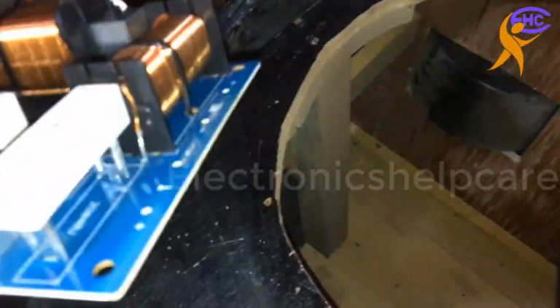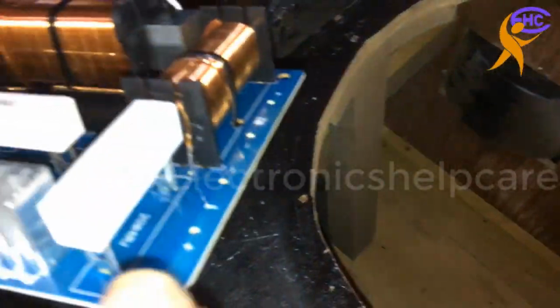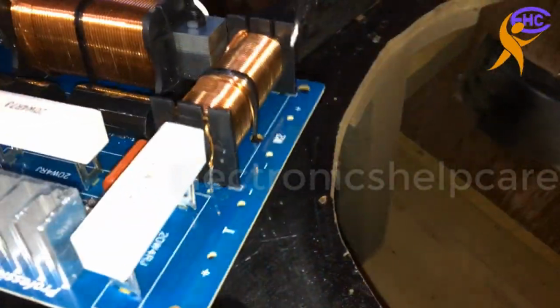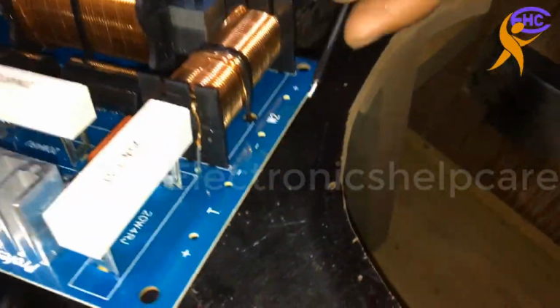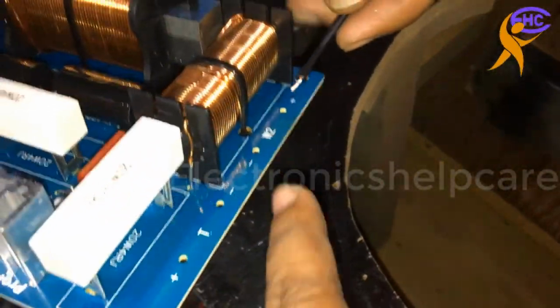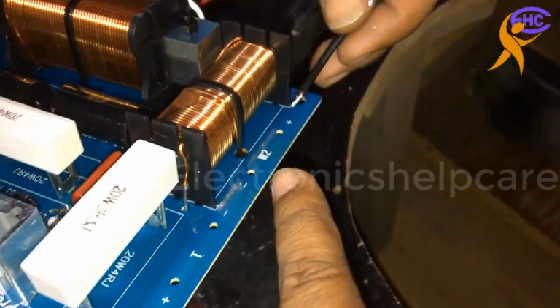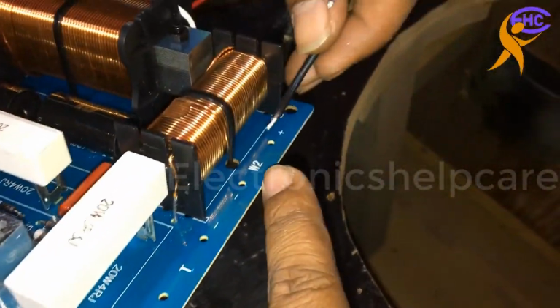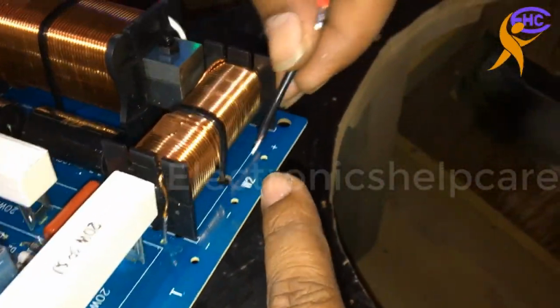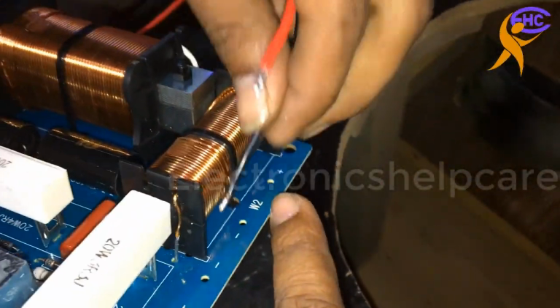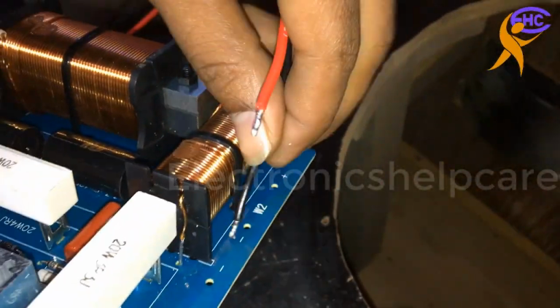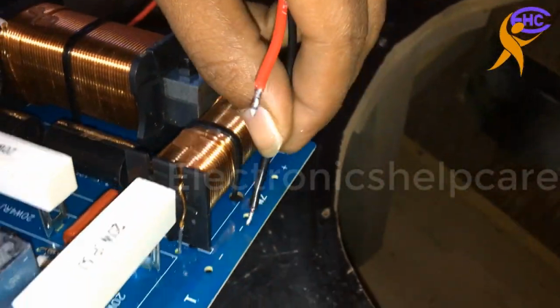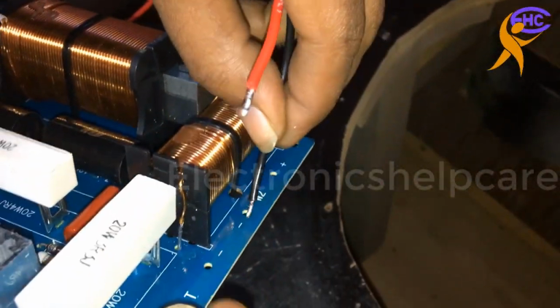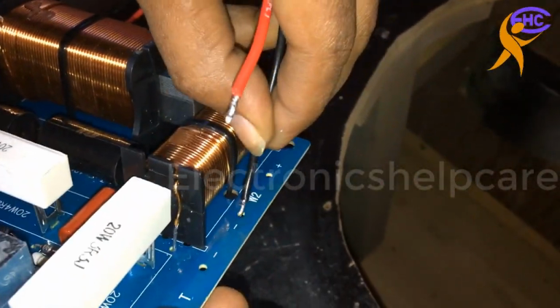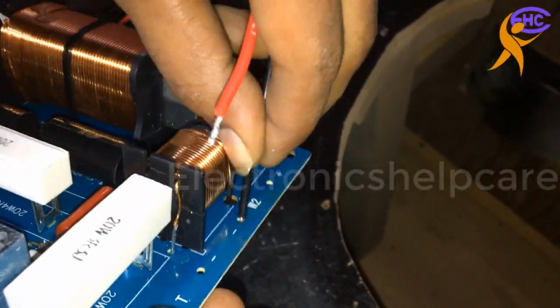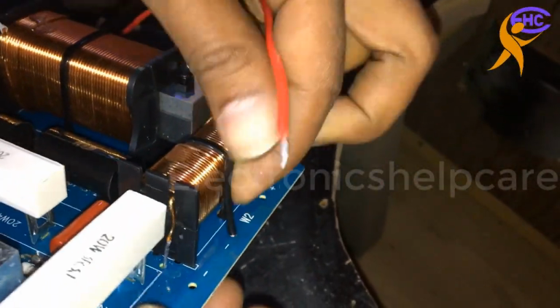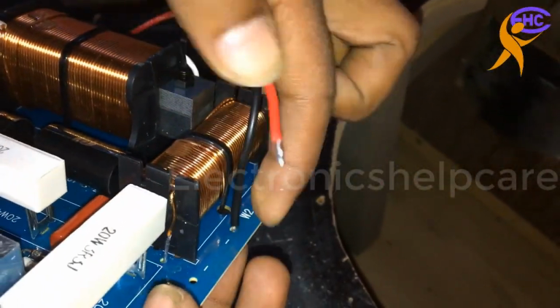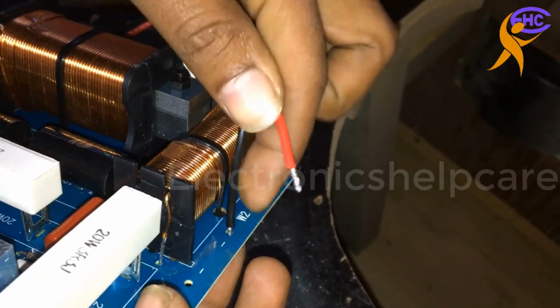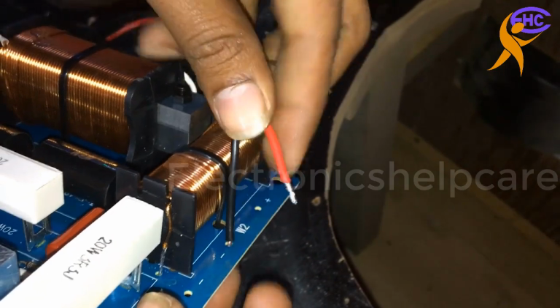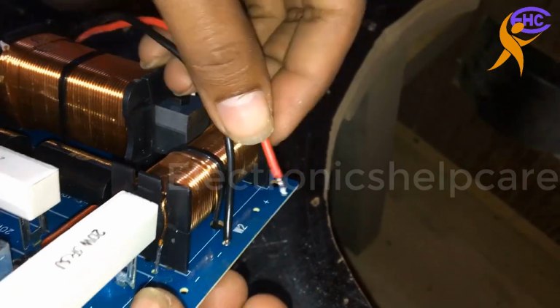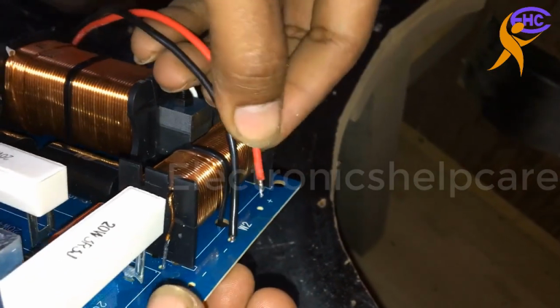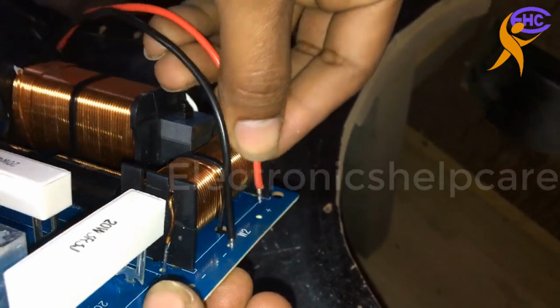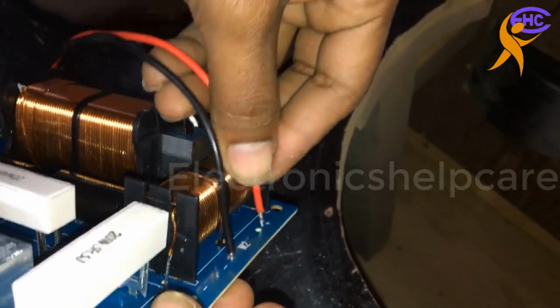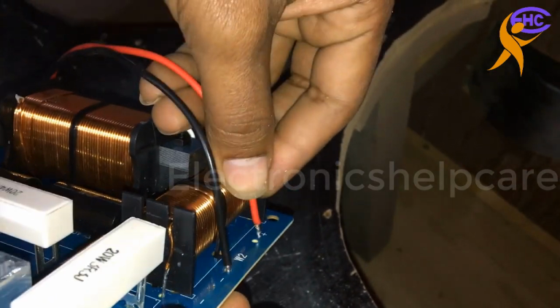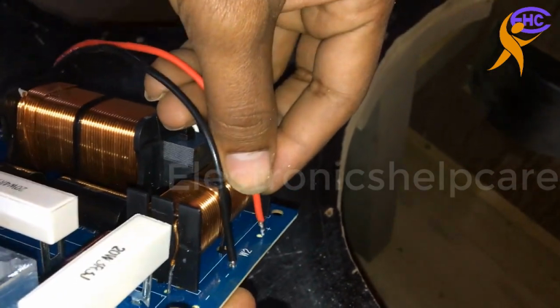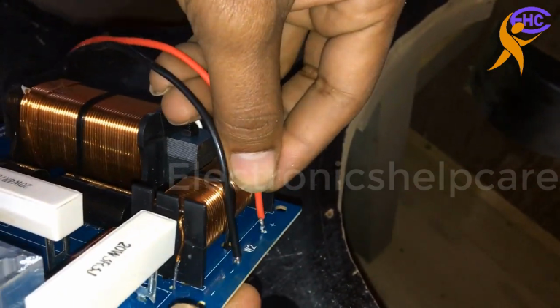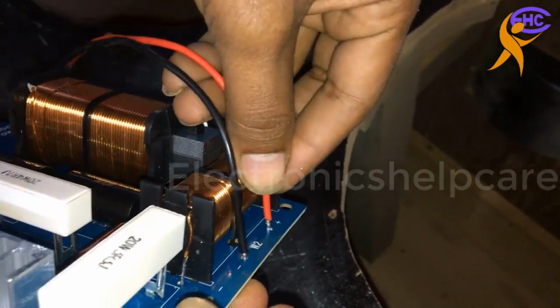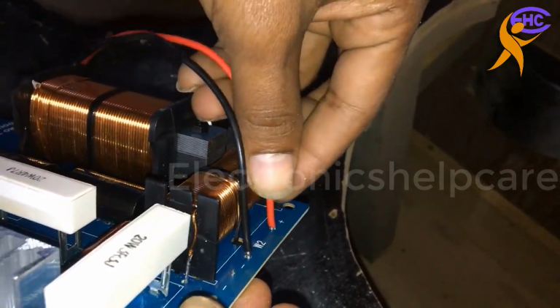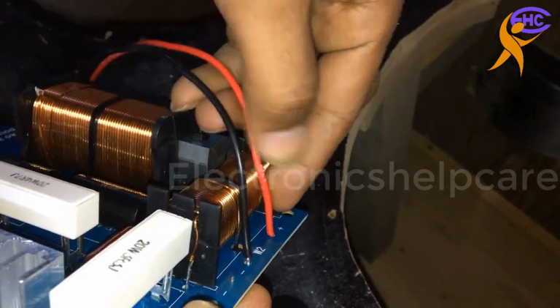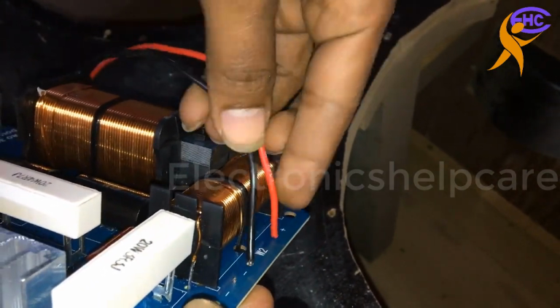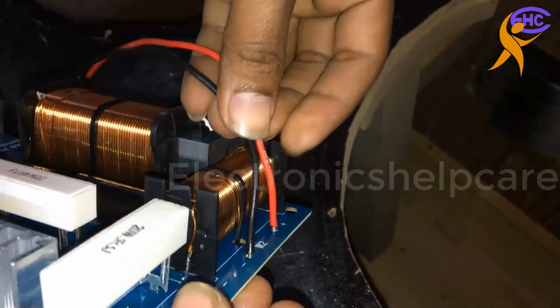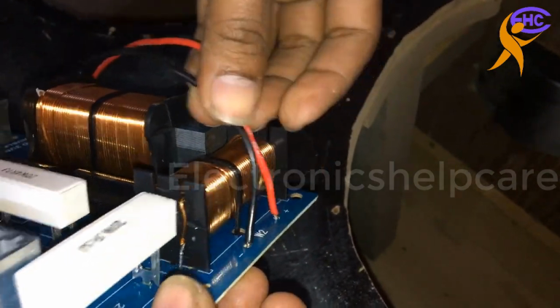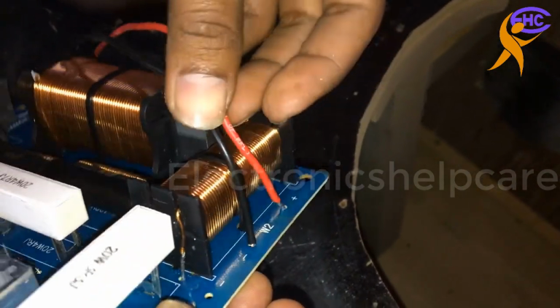This is speaker number two. Speaker 2, where we are soldering.